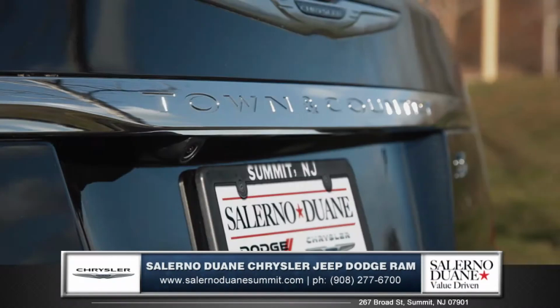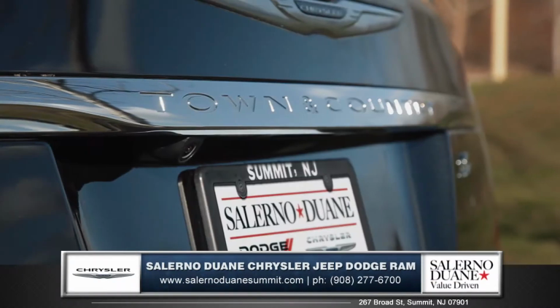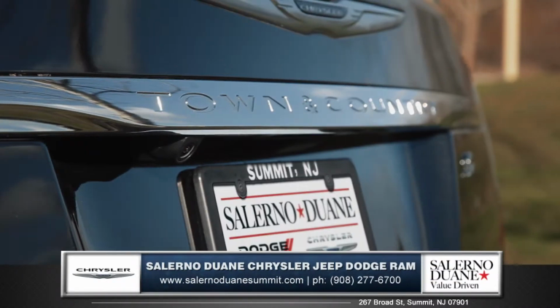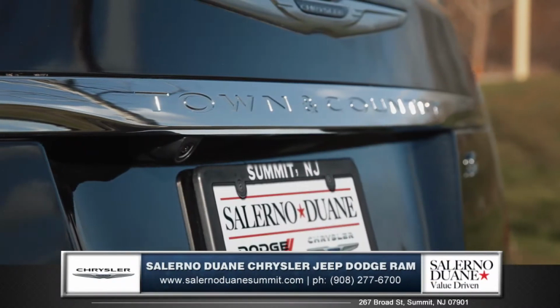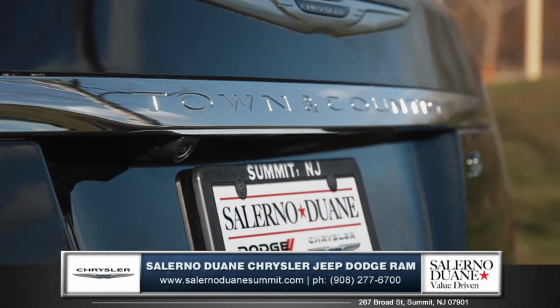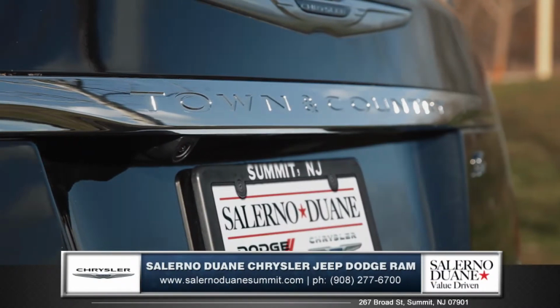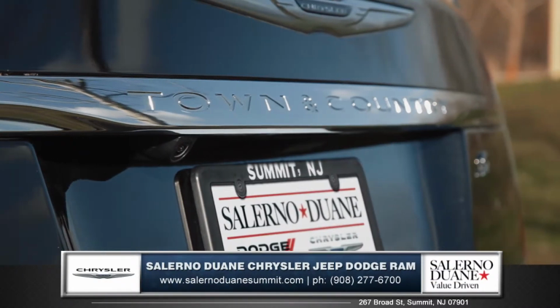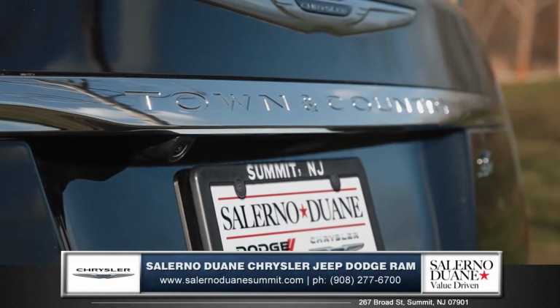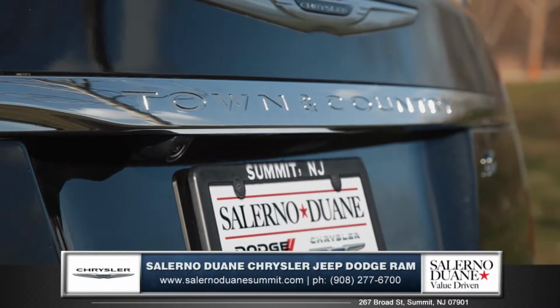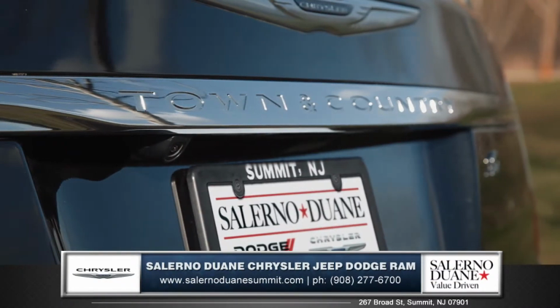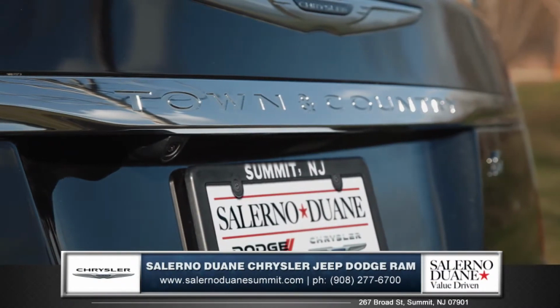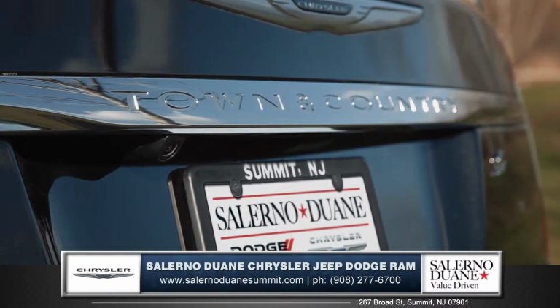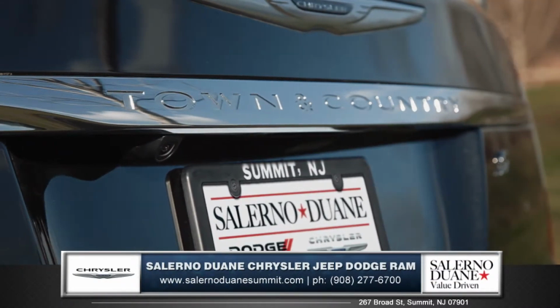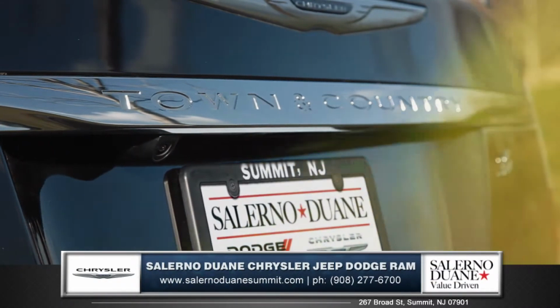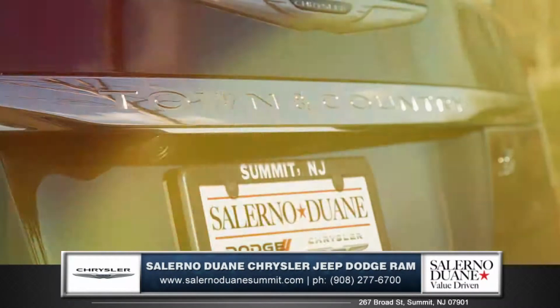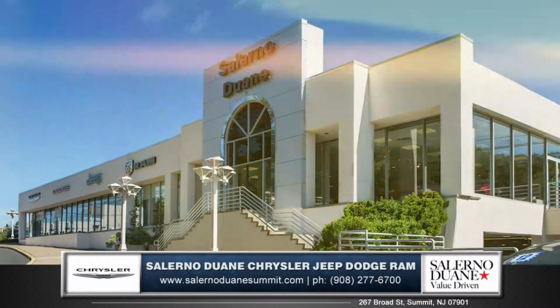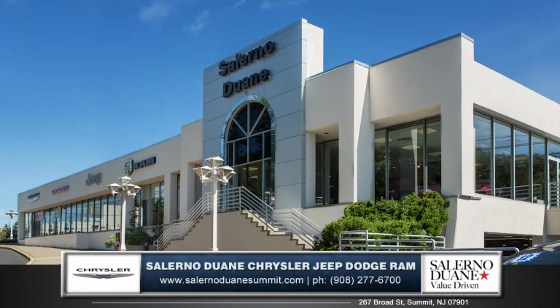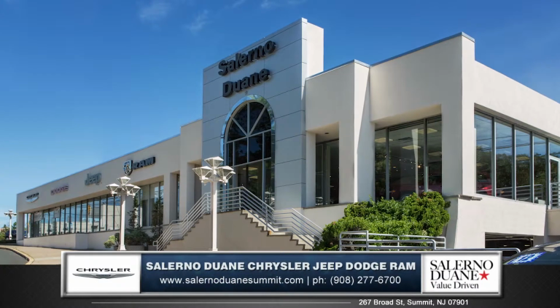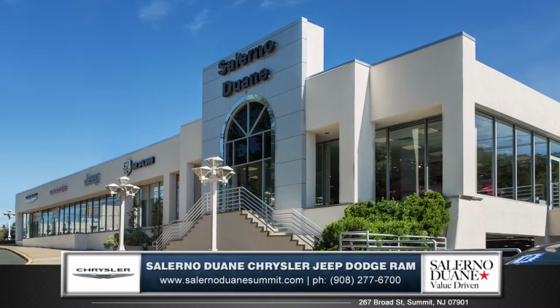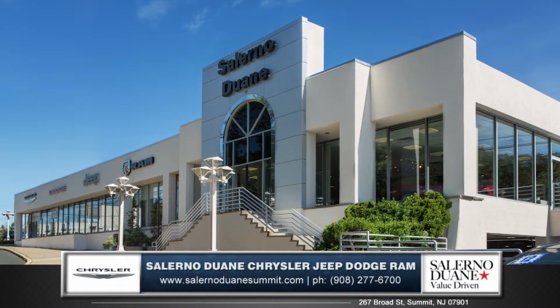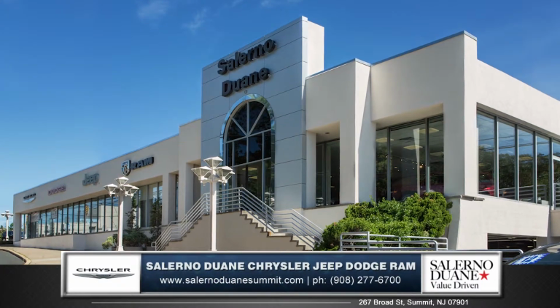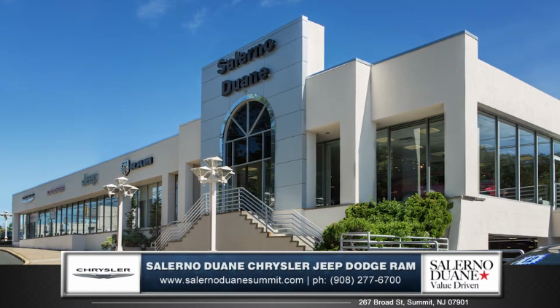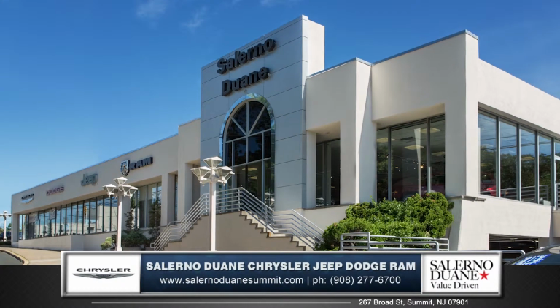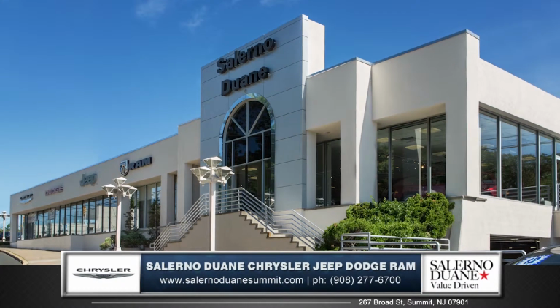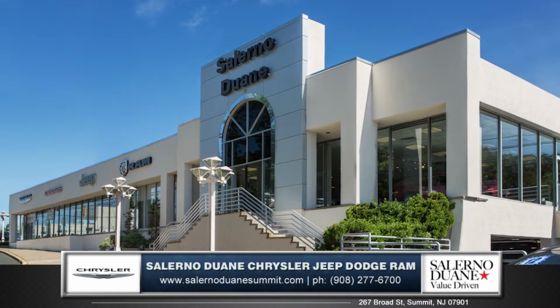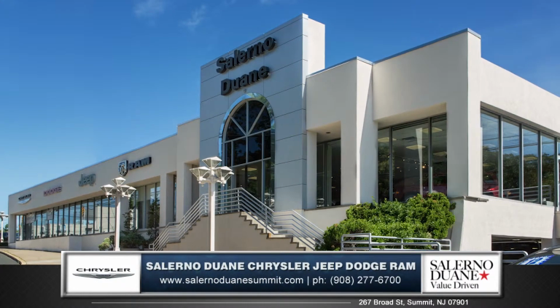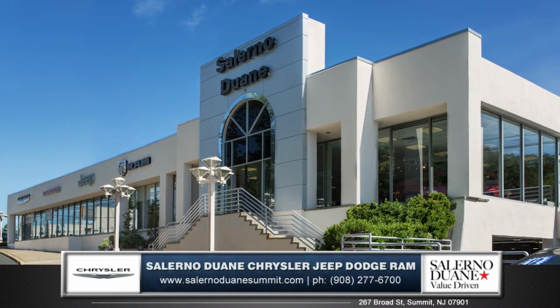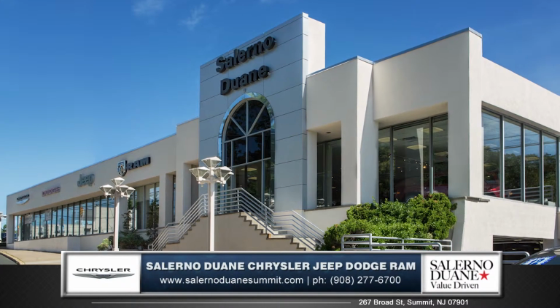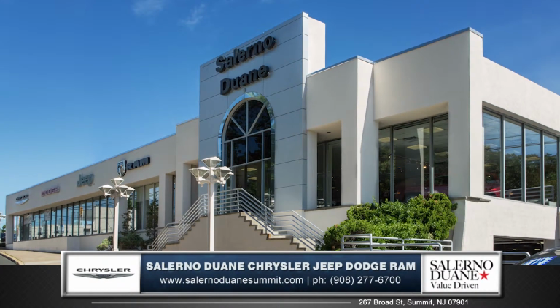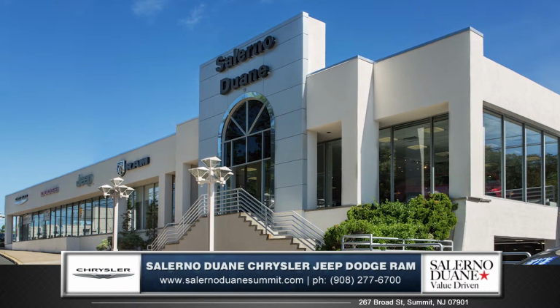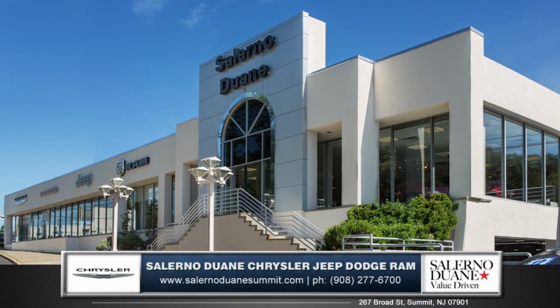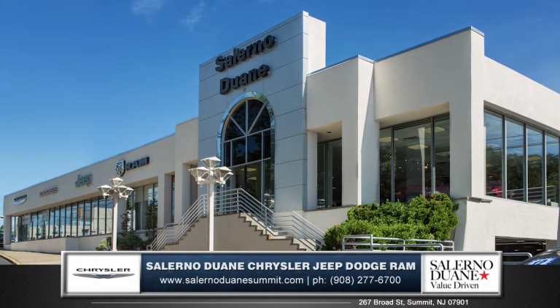The Town & Country is the art and soul of transporting your family, so come down and see us and check out the 2015 Chrysler Town & Country.